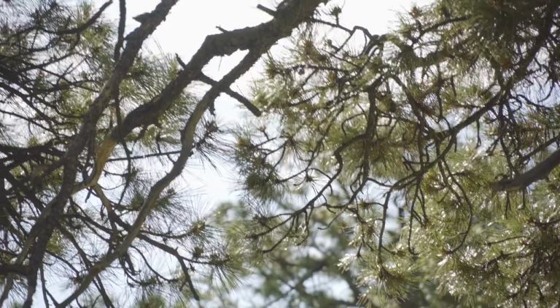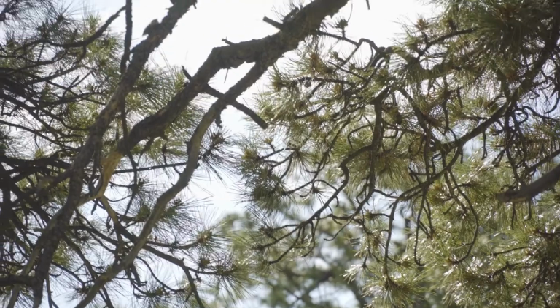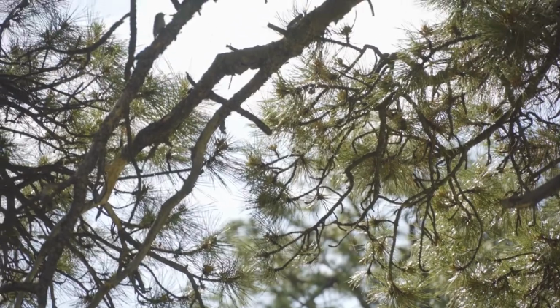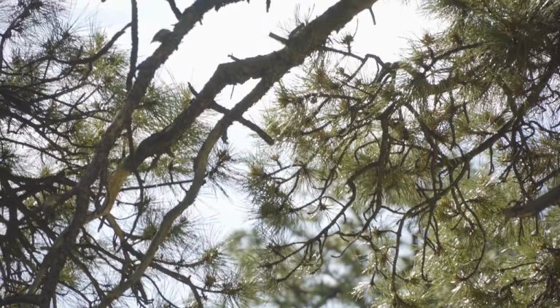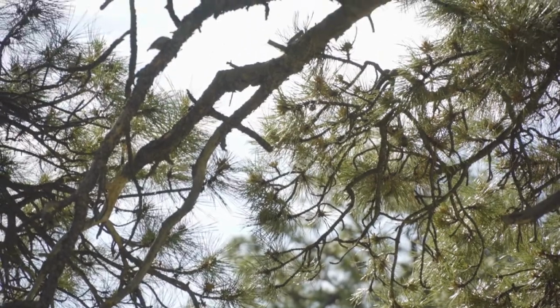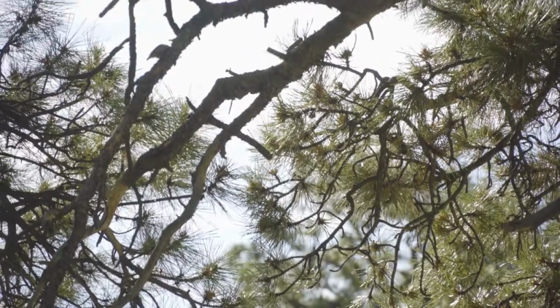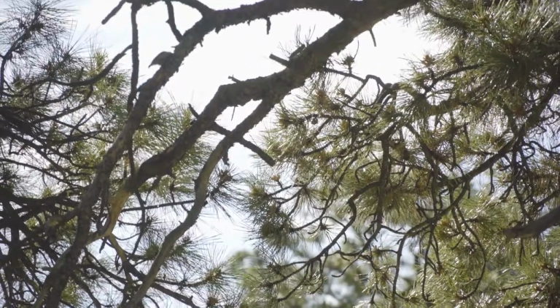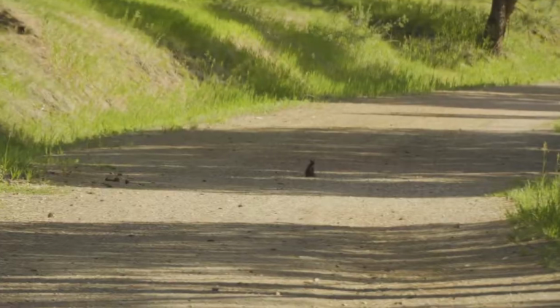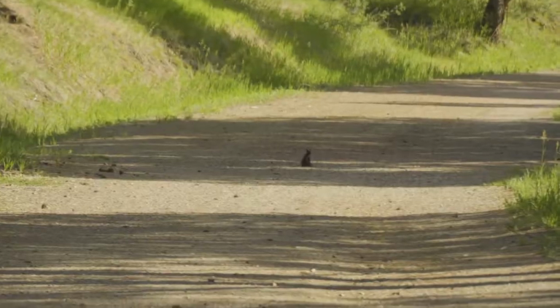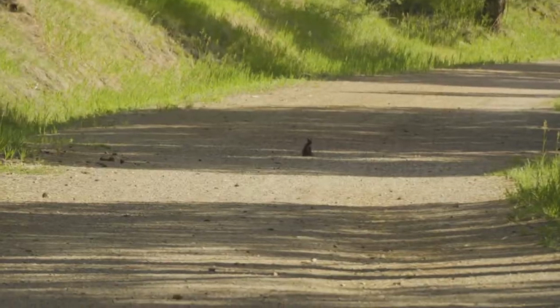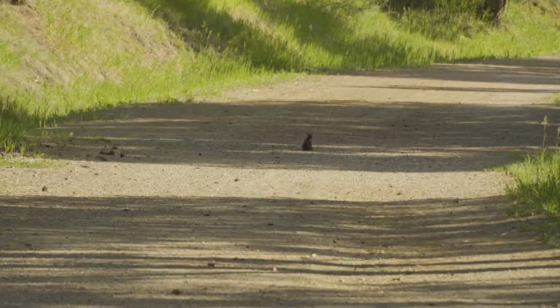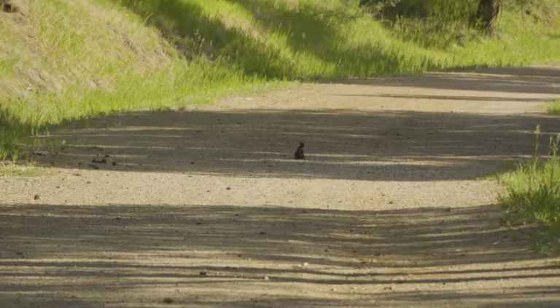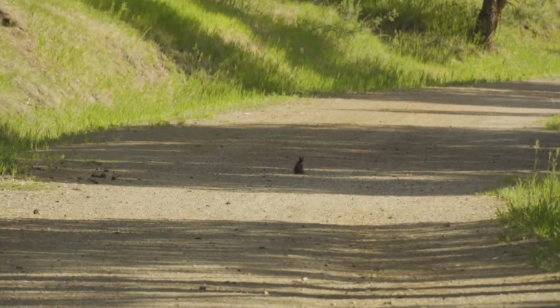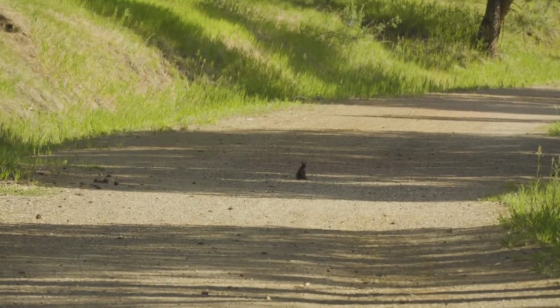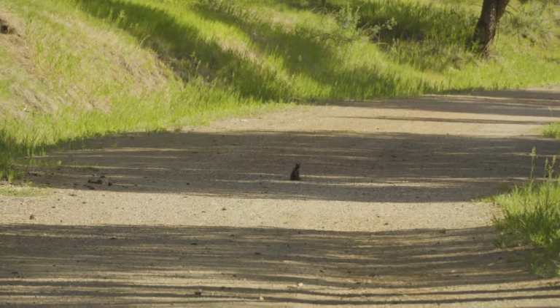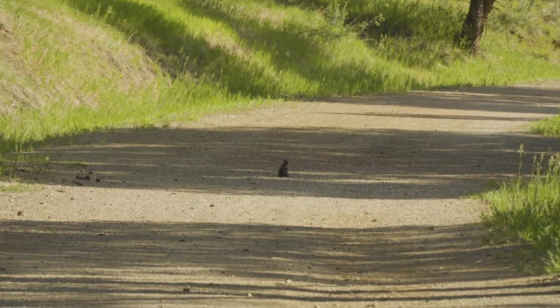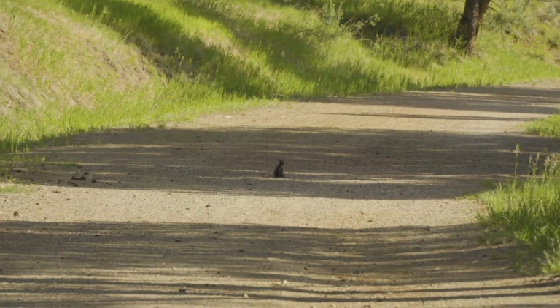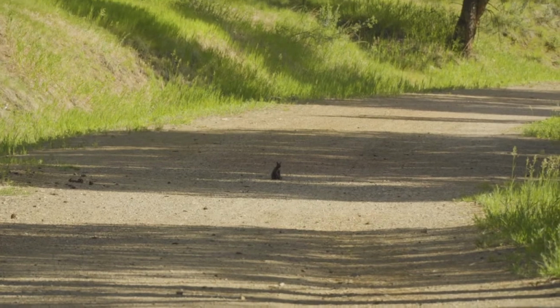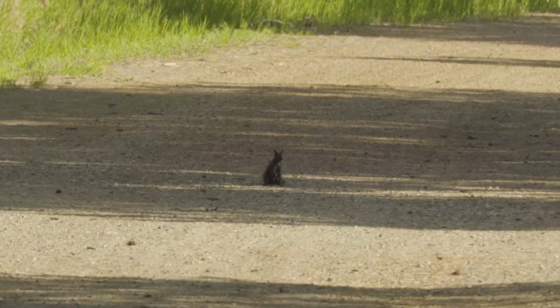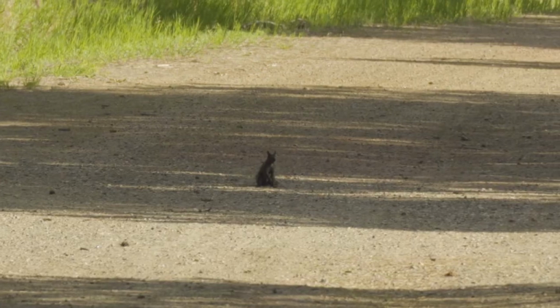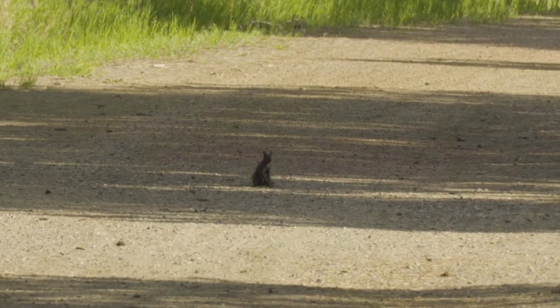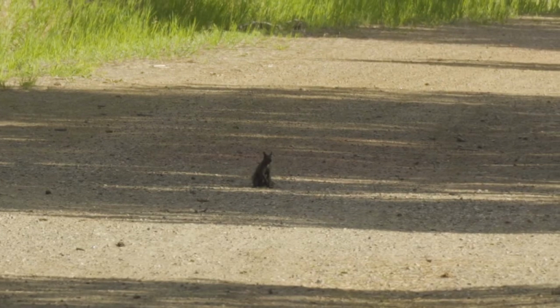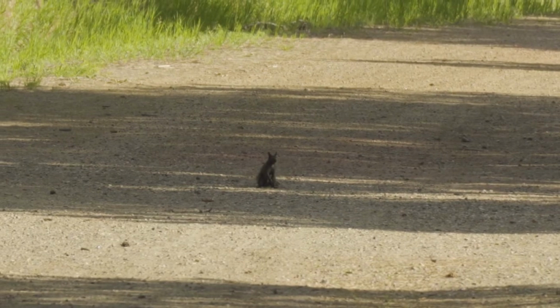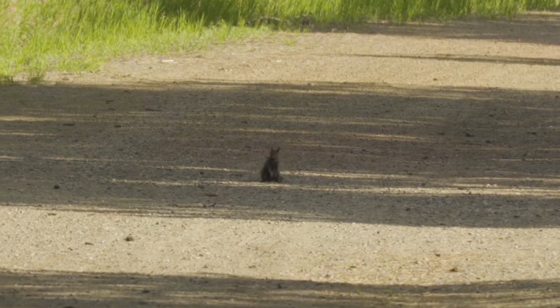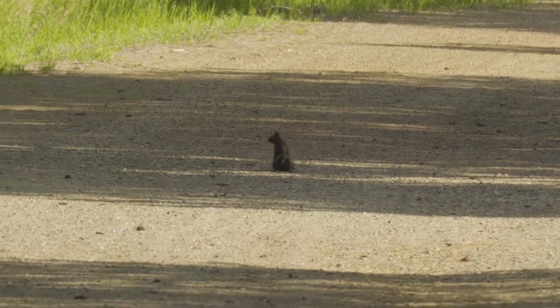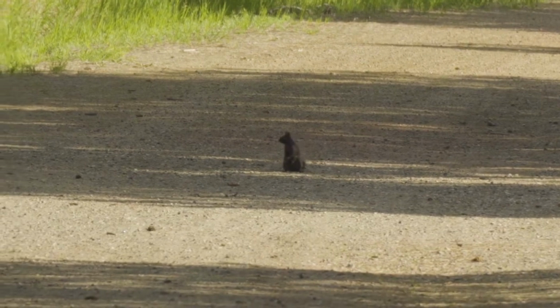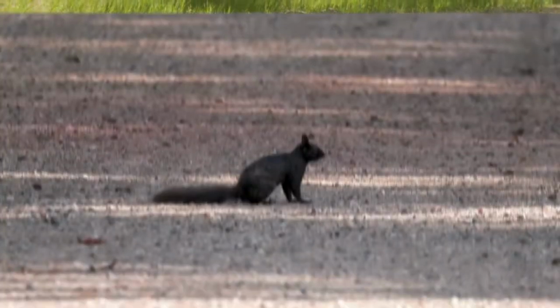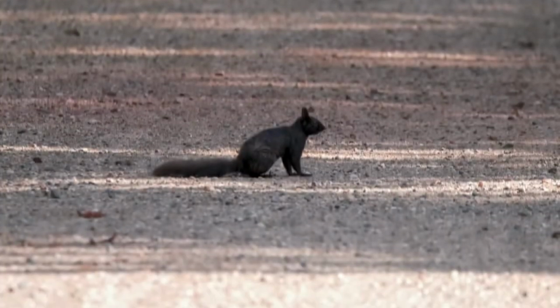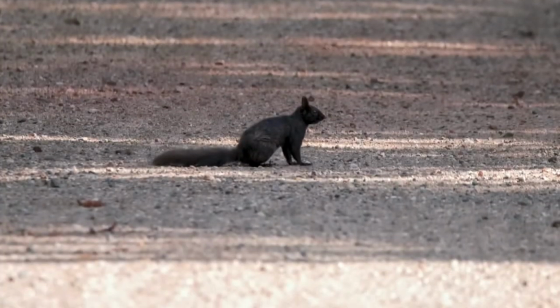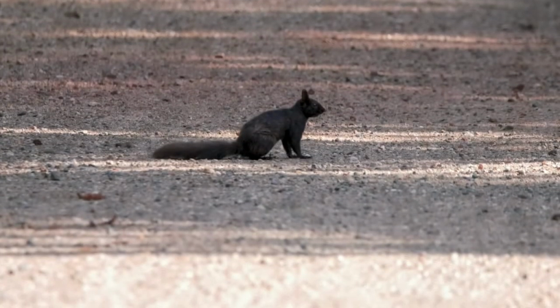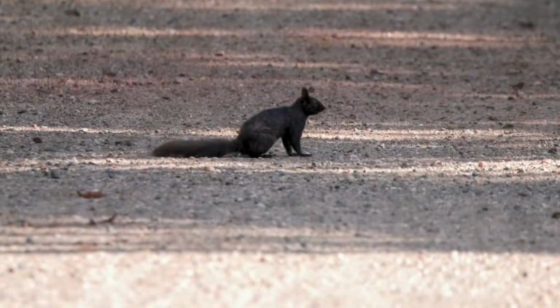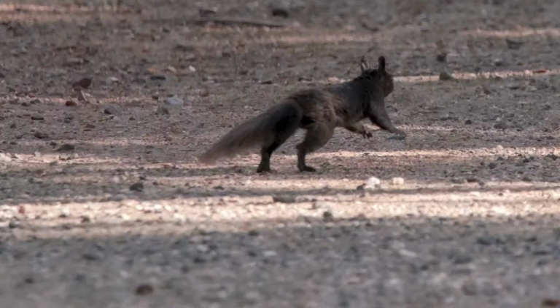Is that an Abert's squirrel? Yeah! Oh my gosh. I never see them because I never go in the mountains.